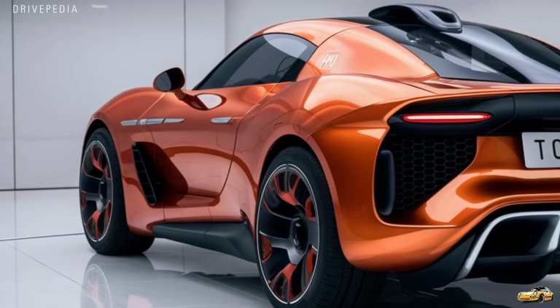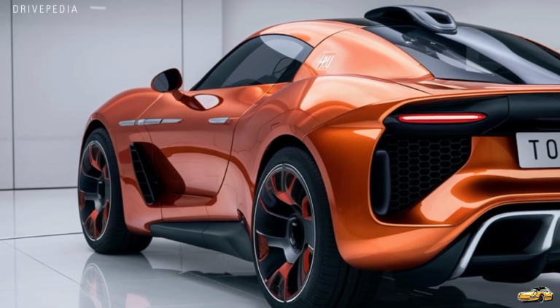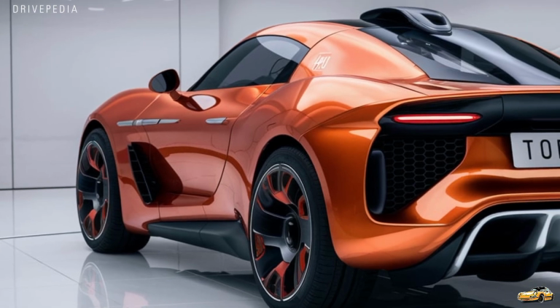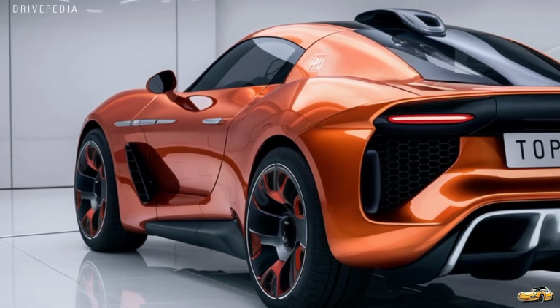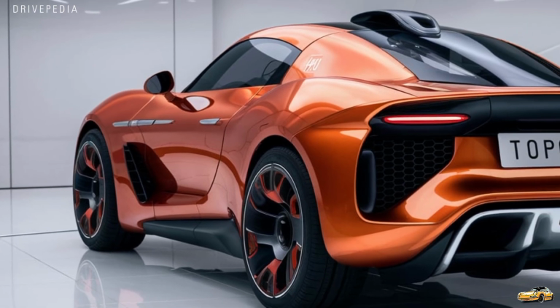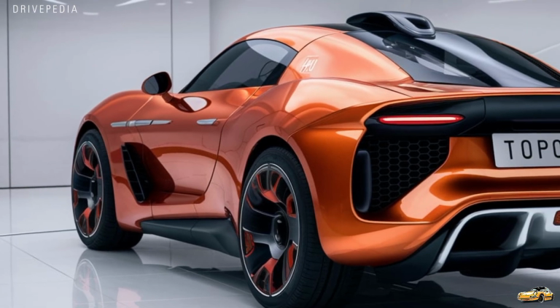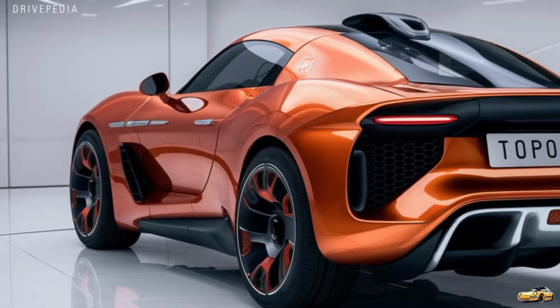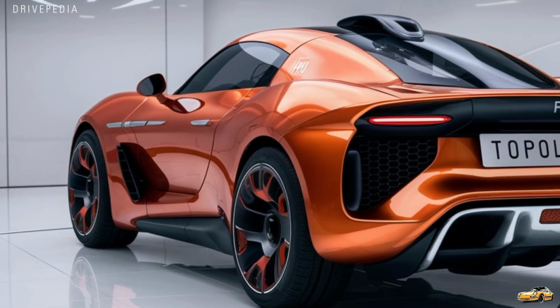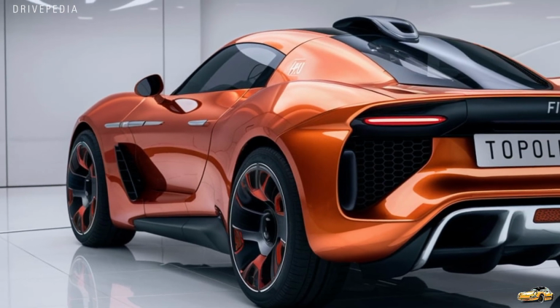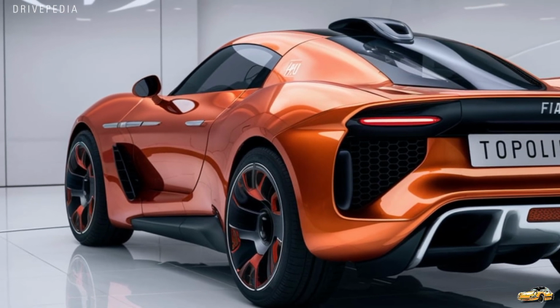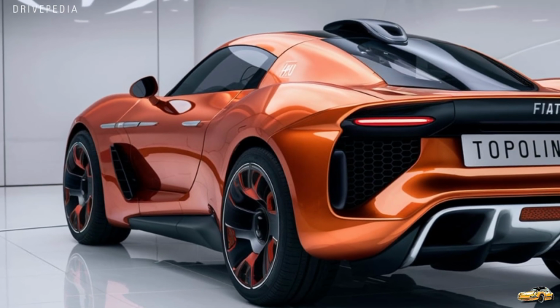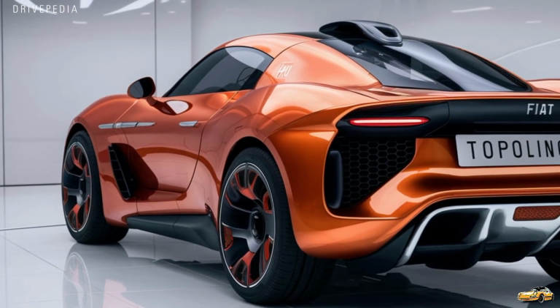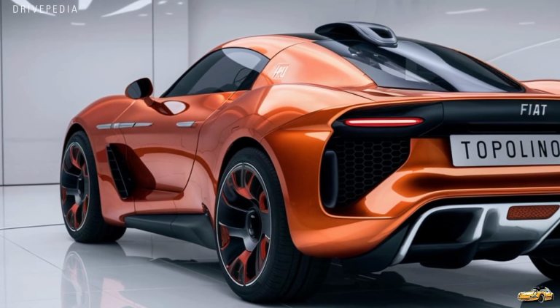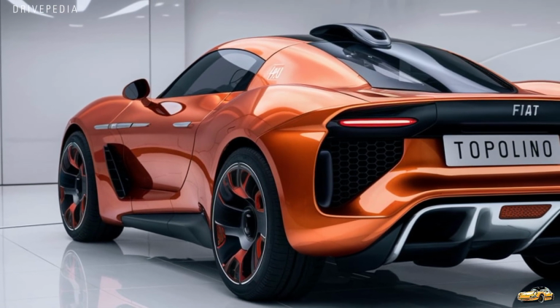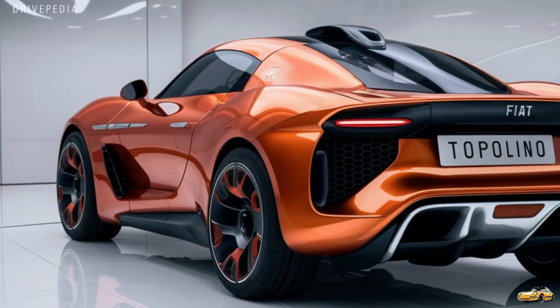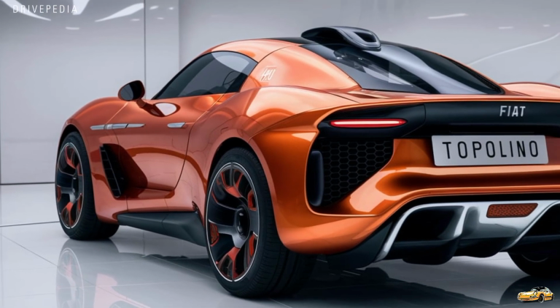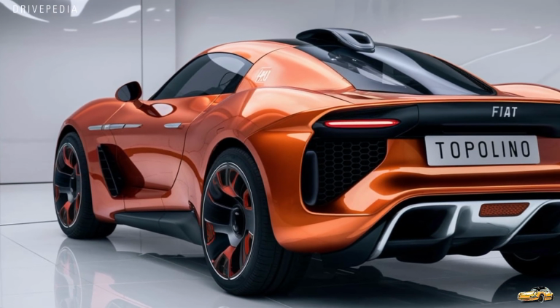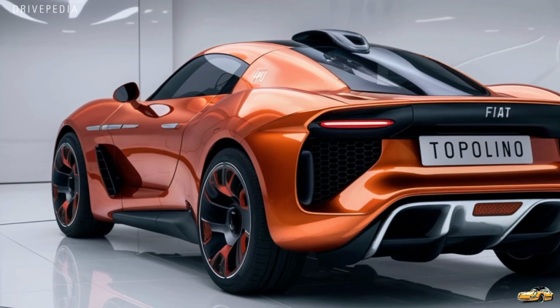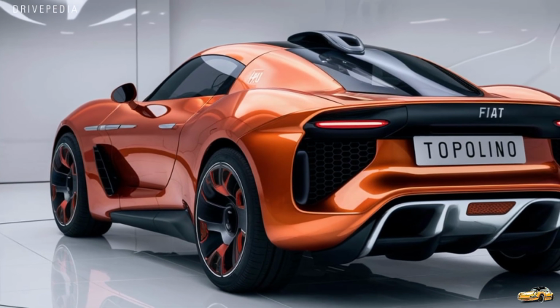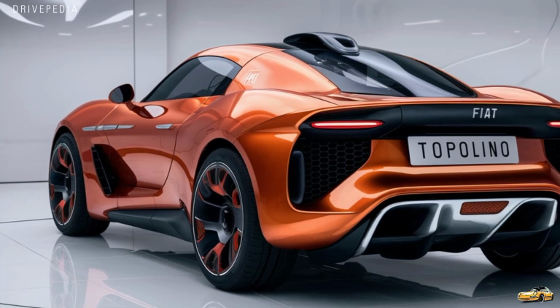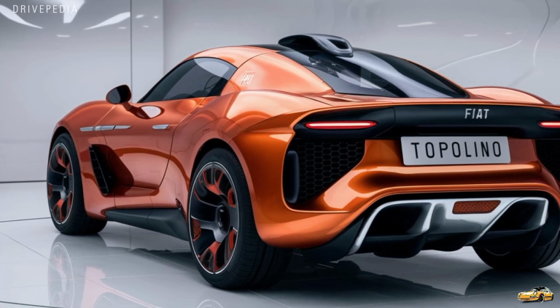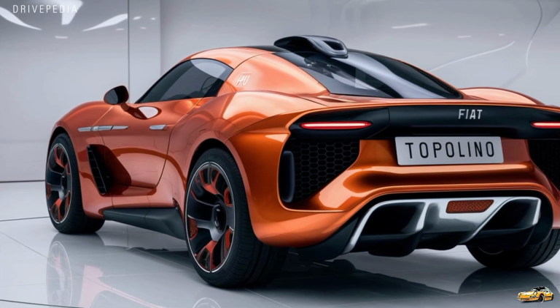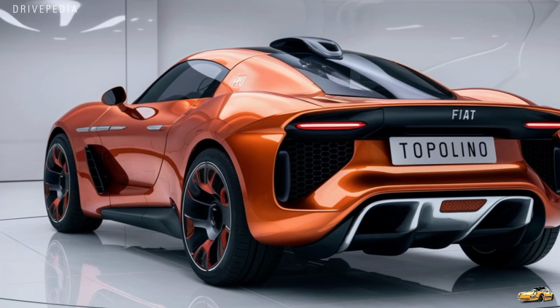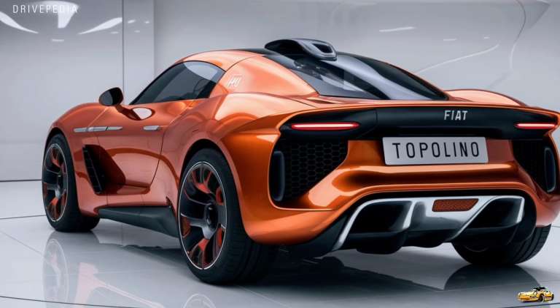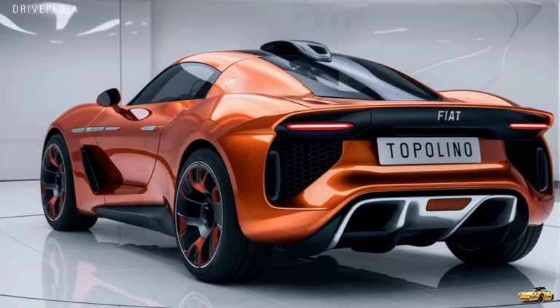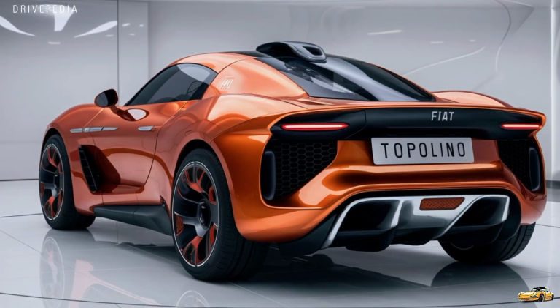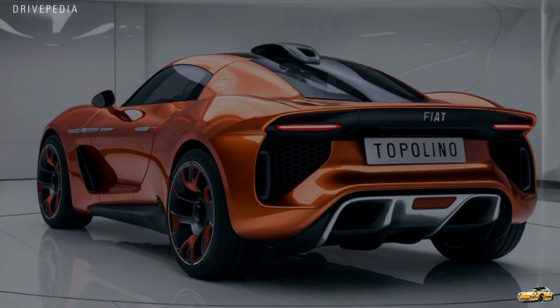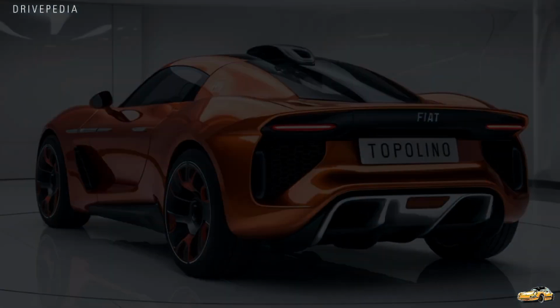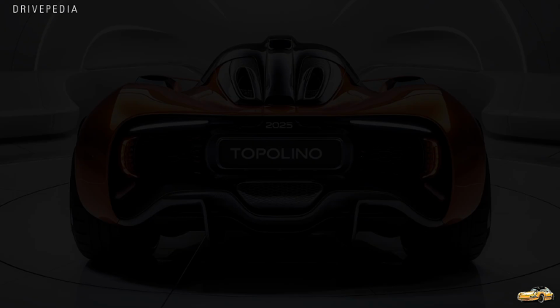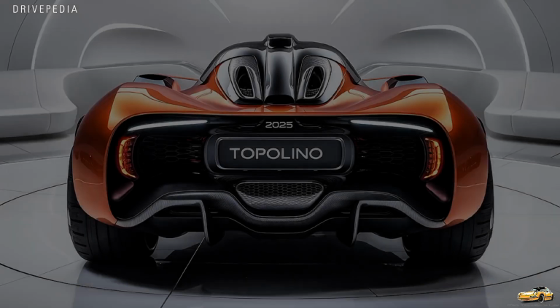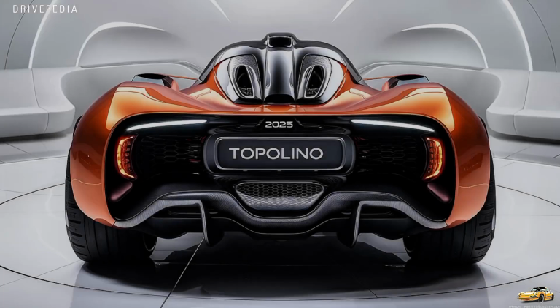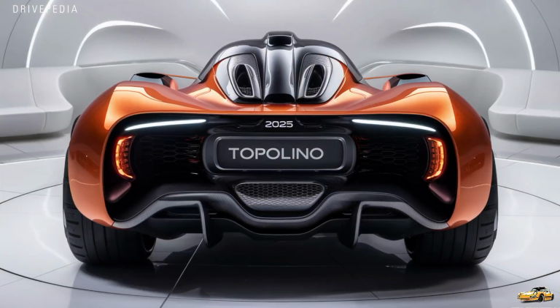Affordable, electric, and undeniably cute — the 2025 Fiat Topolino is ready to take on the urban jungle with a smile.